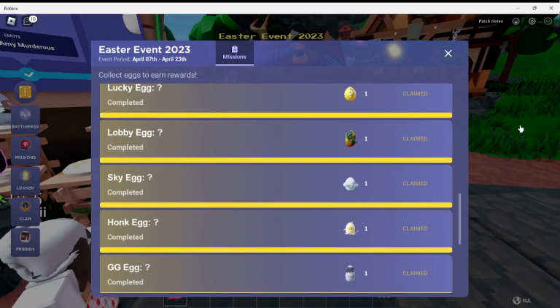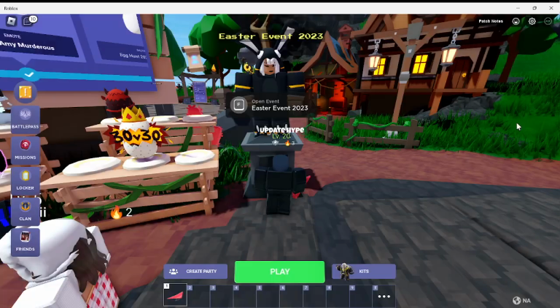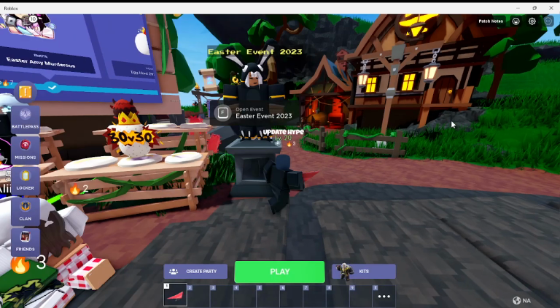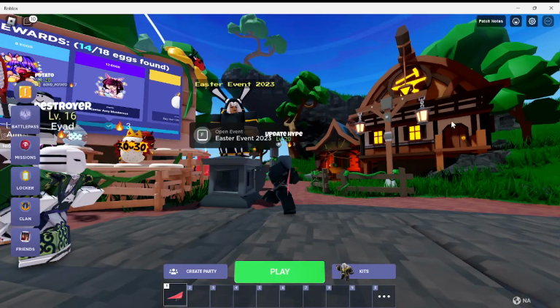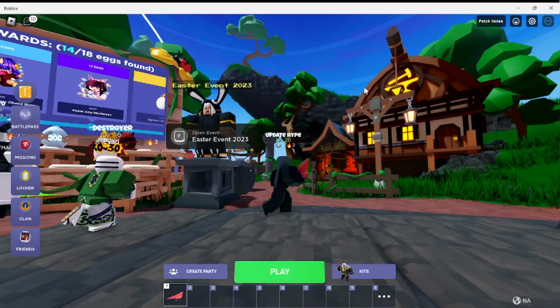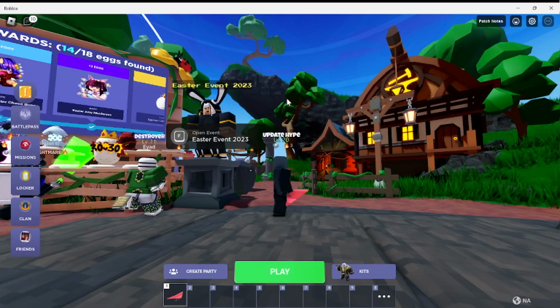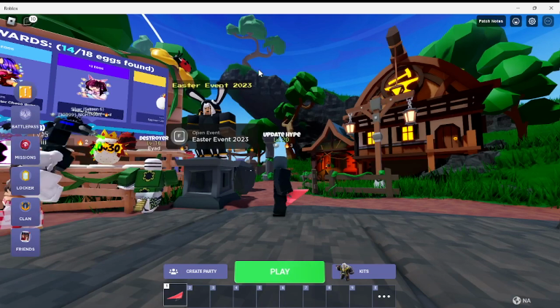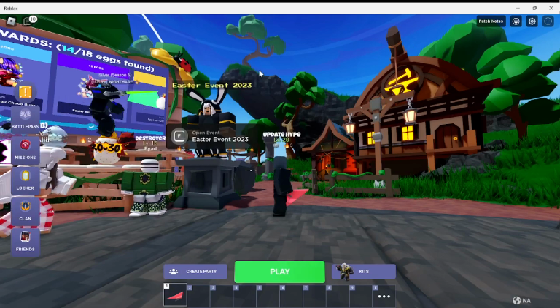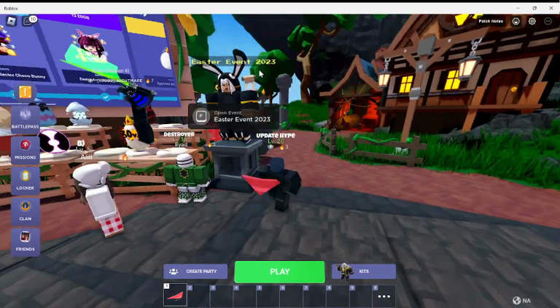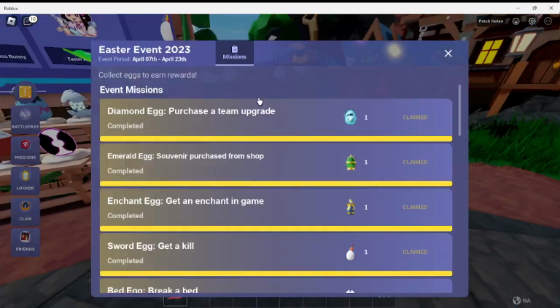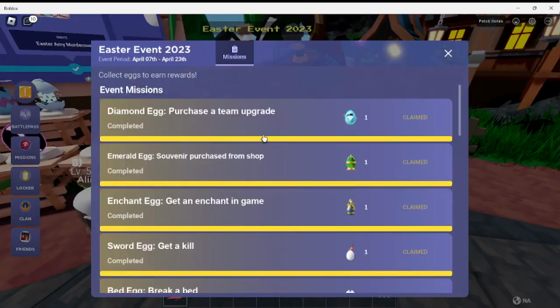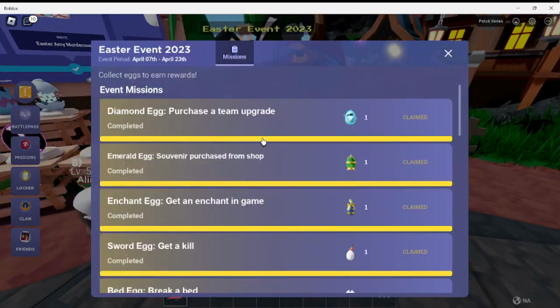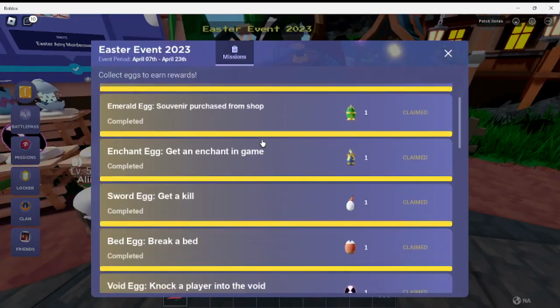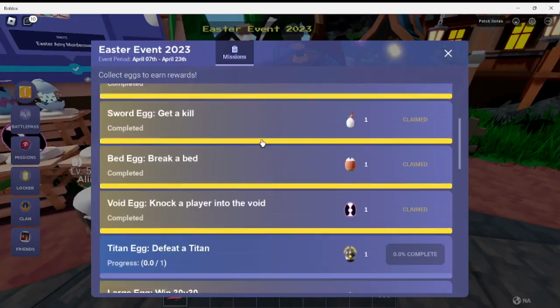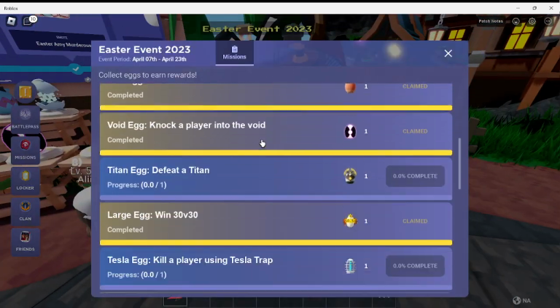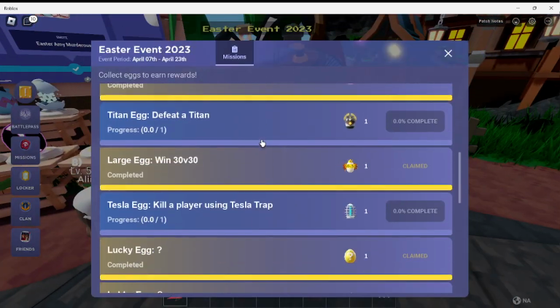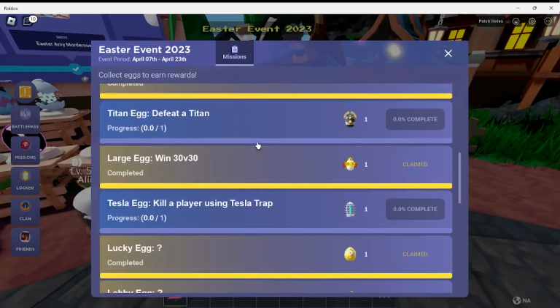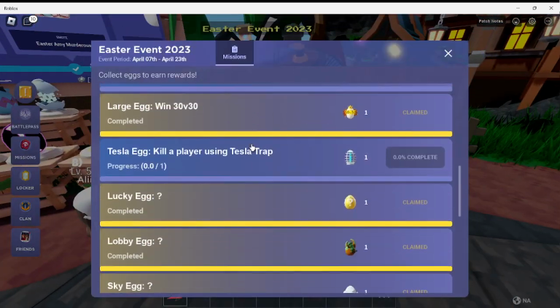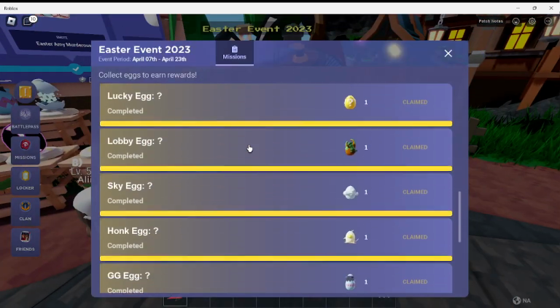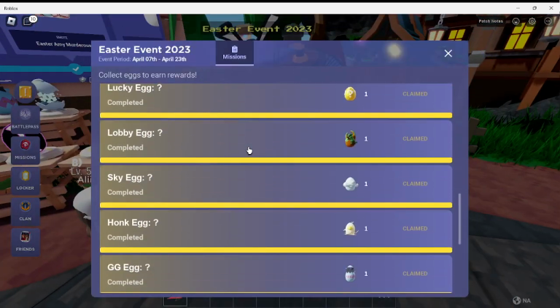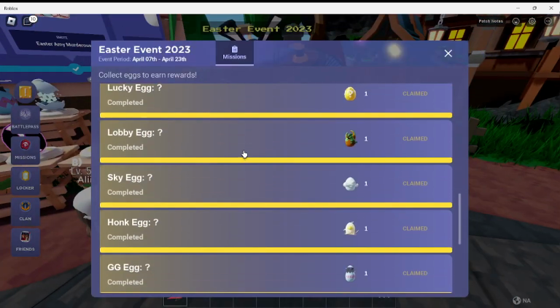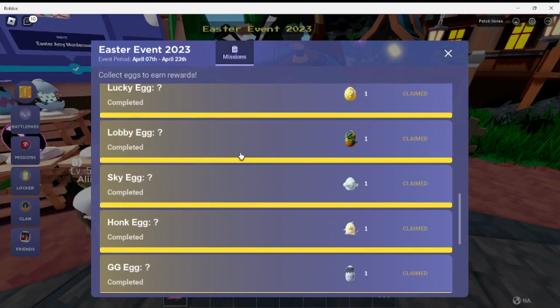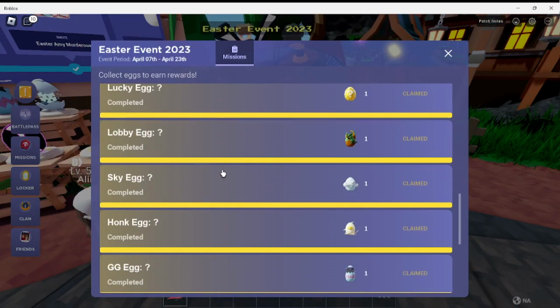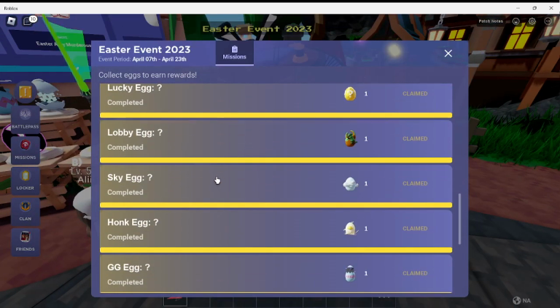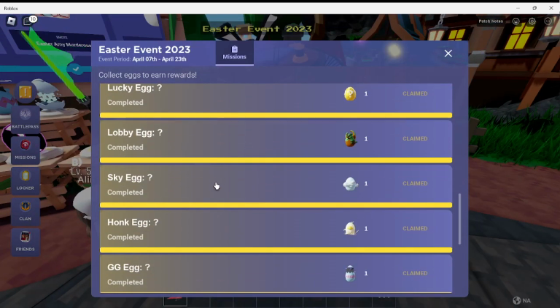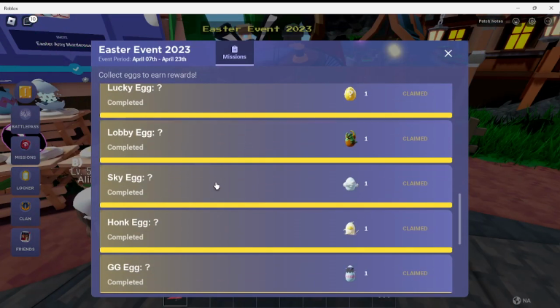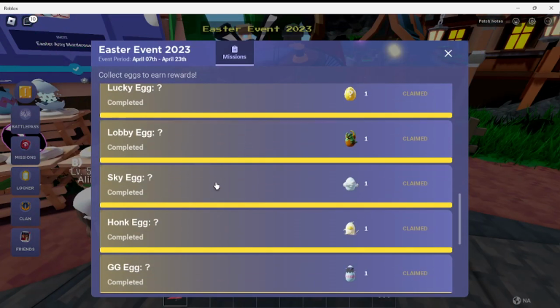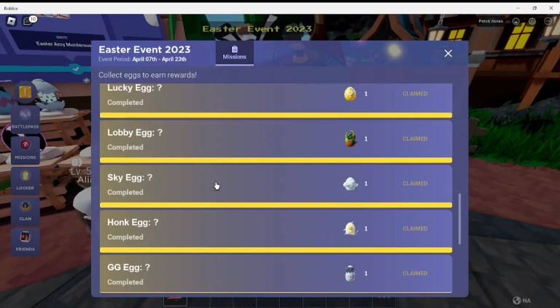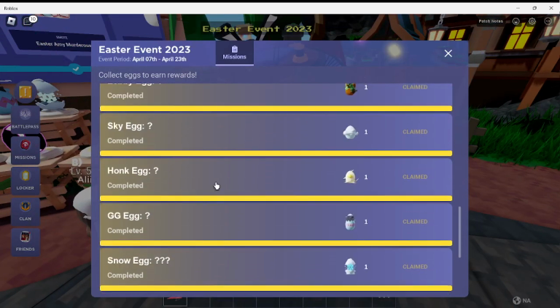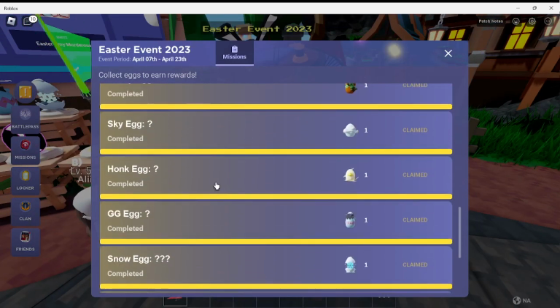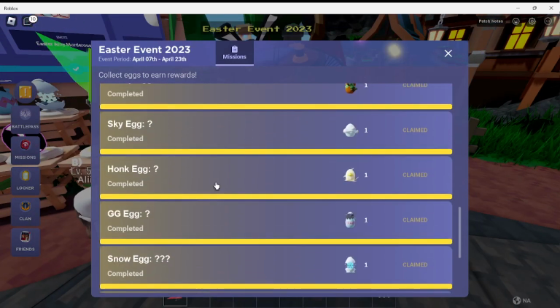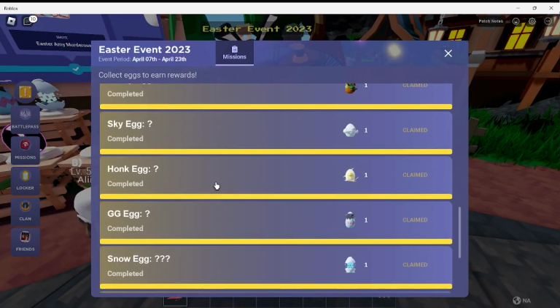Find the lobby egg, which is right up on top of that mountain. Then after the lobby egg, there's the sky egg — build to height limit.